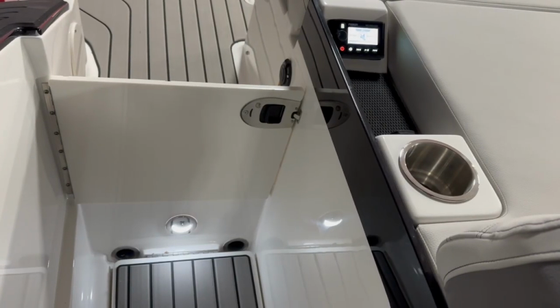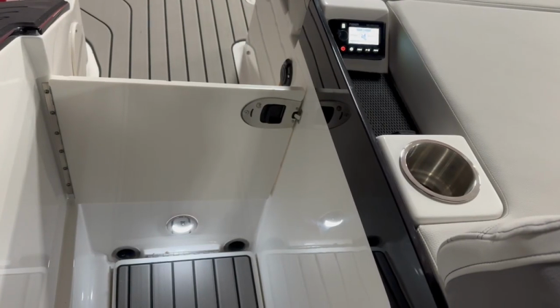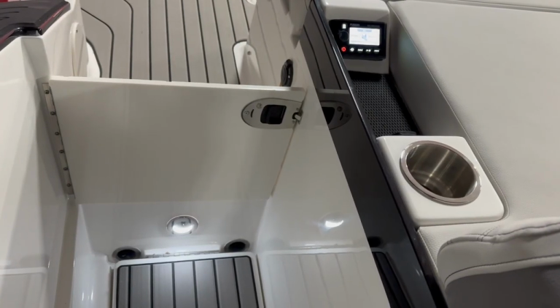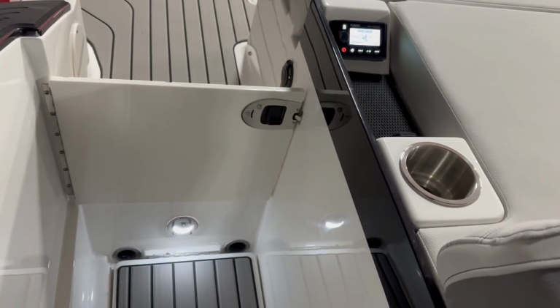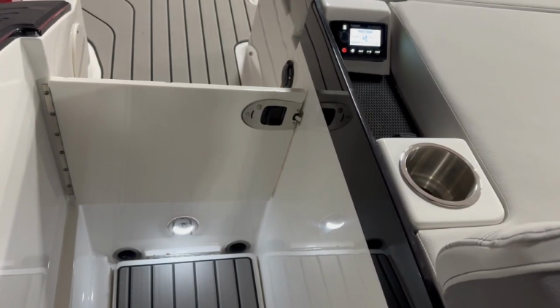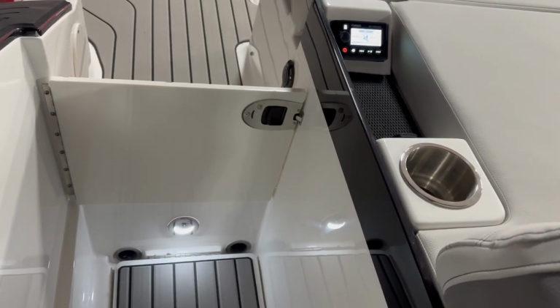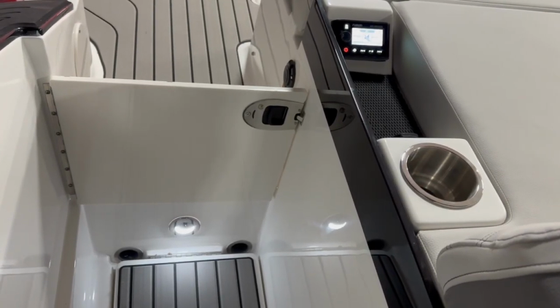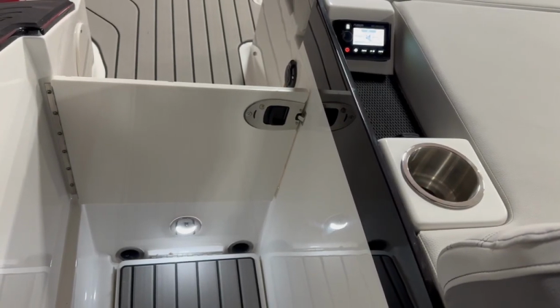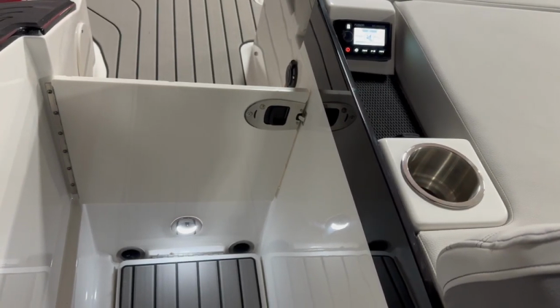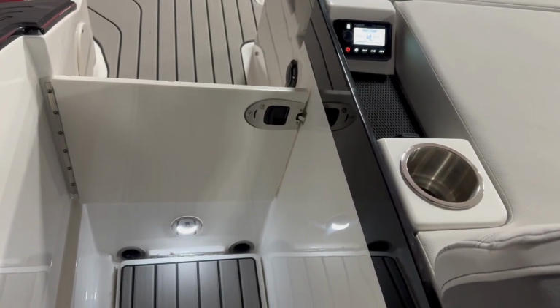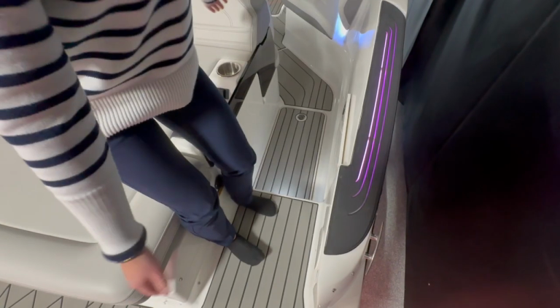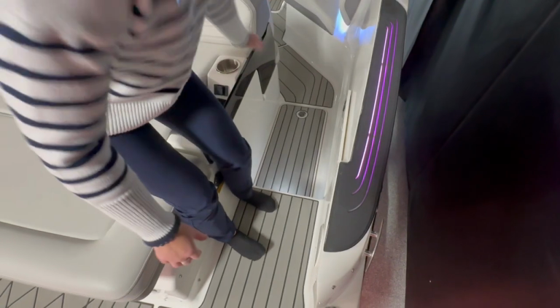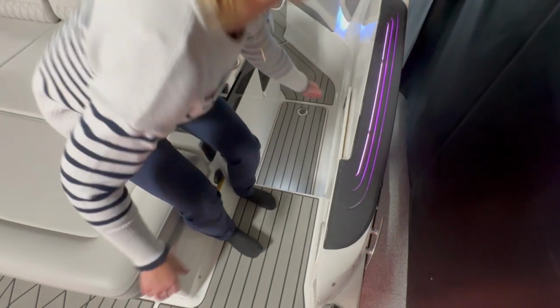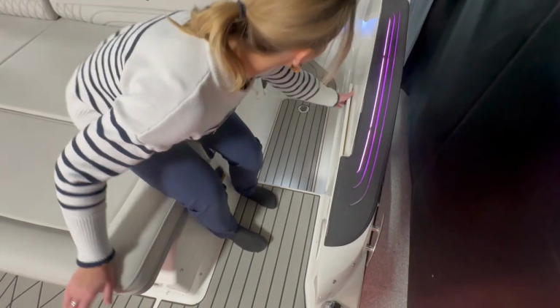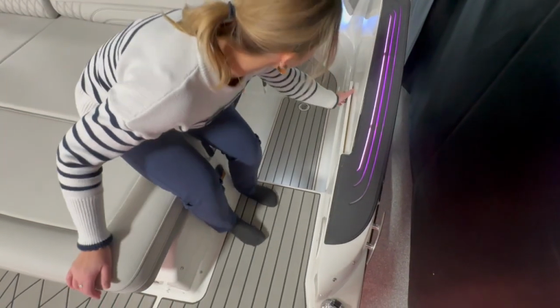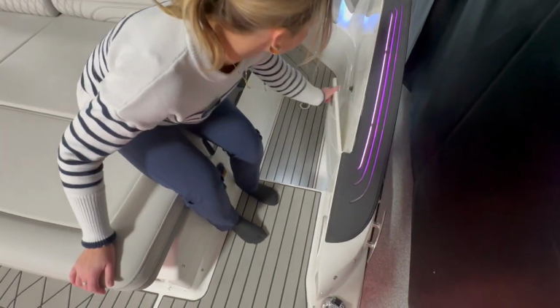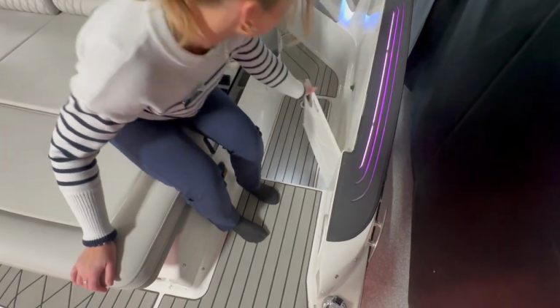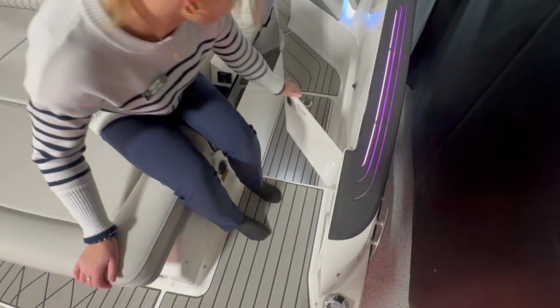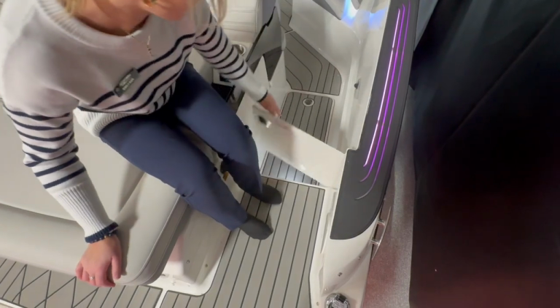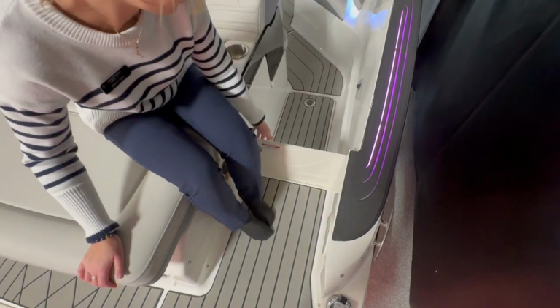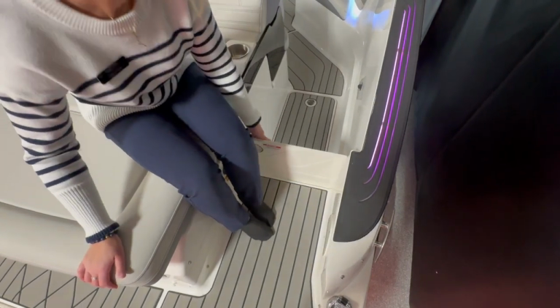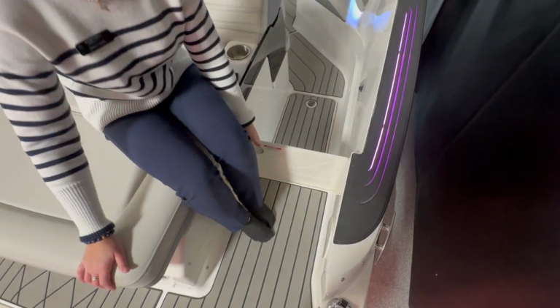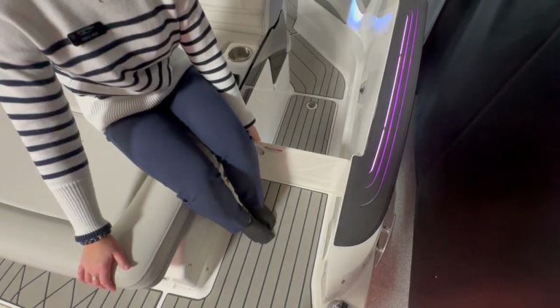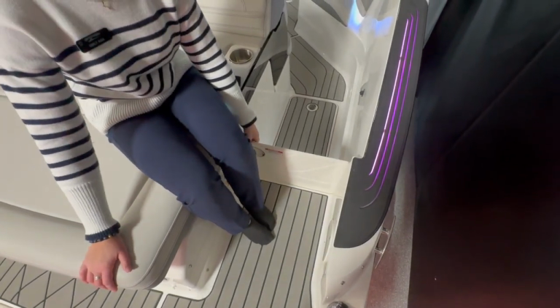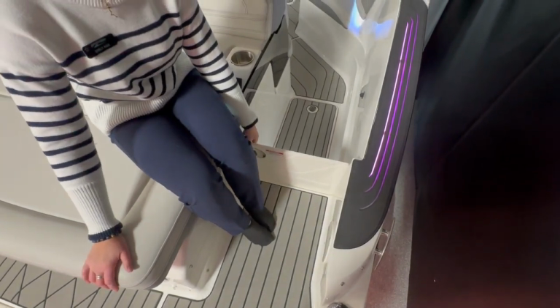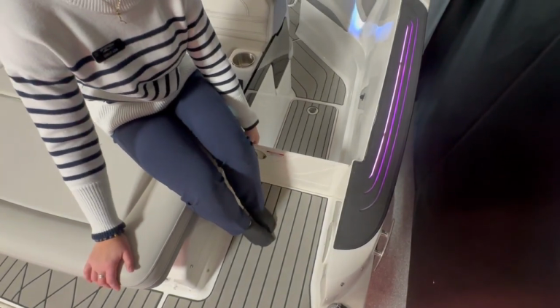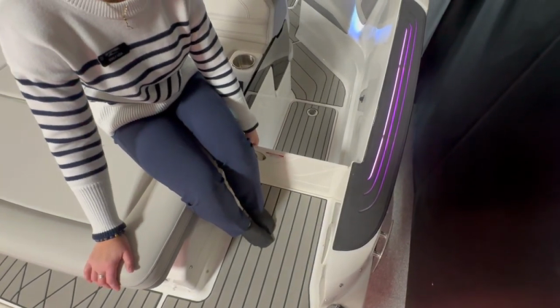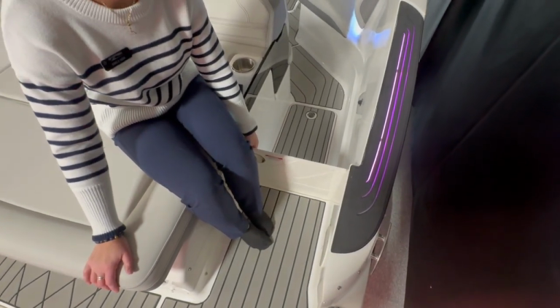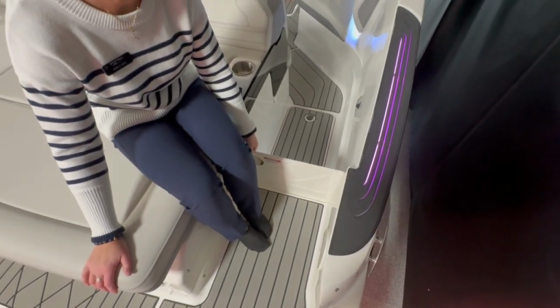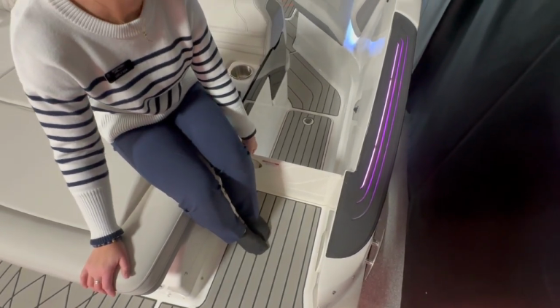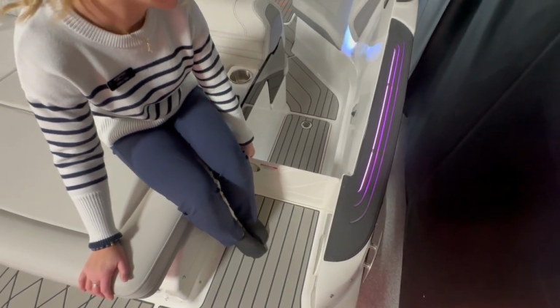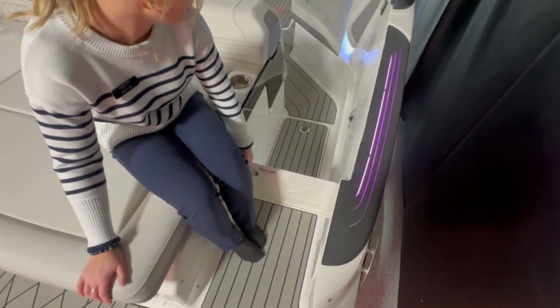We have a huge walkway where you can either shut it off to make sure kids or dogs don't get out of the boat.